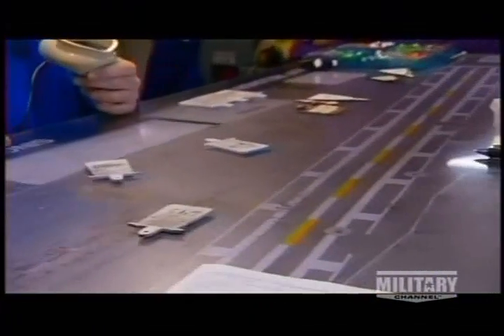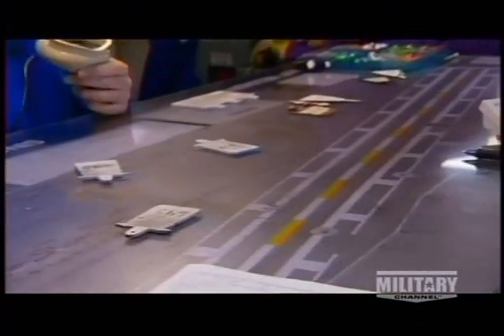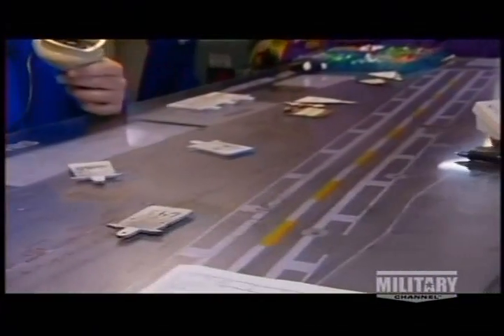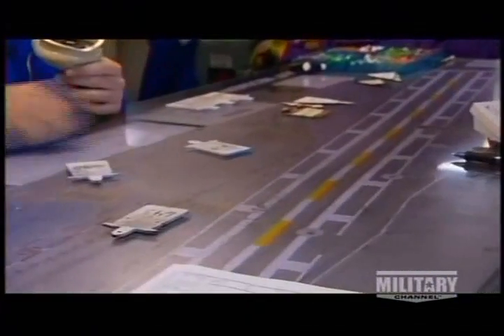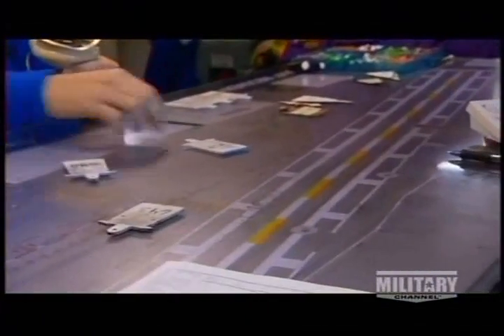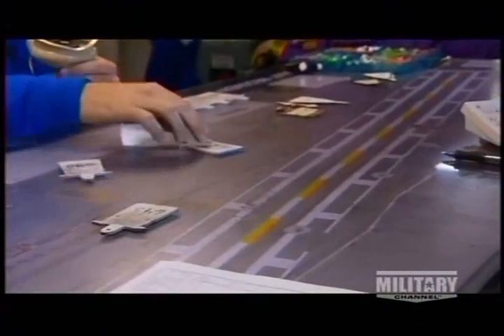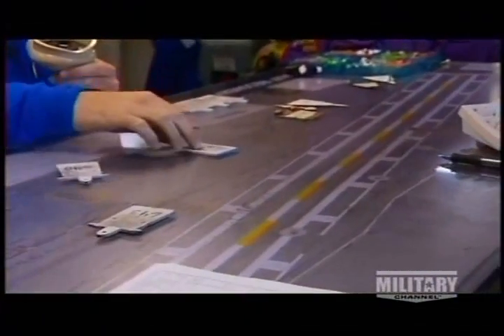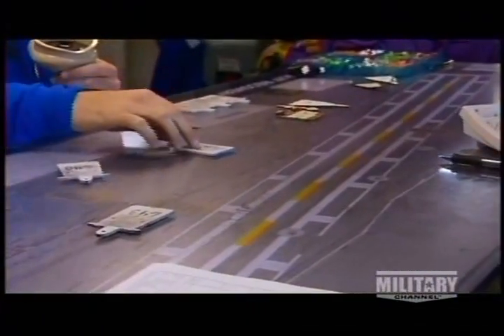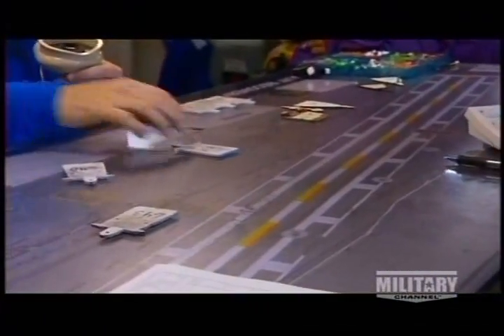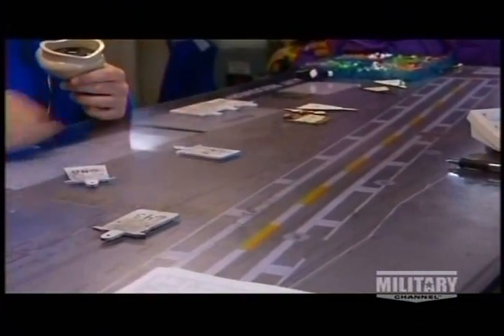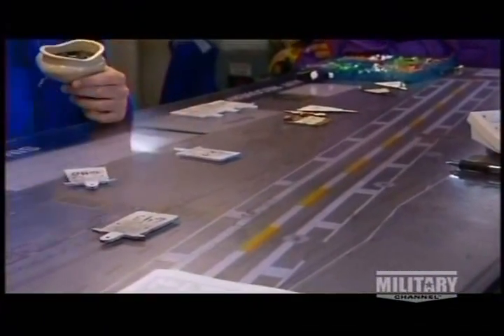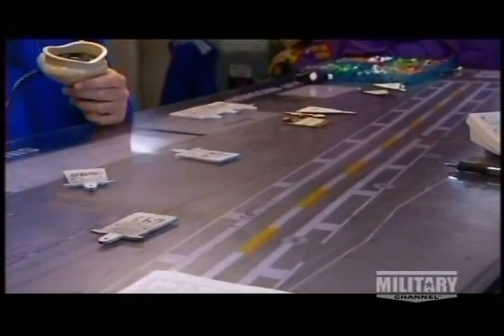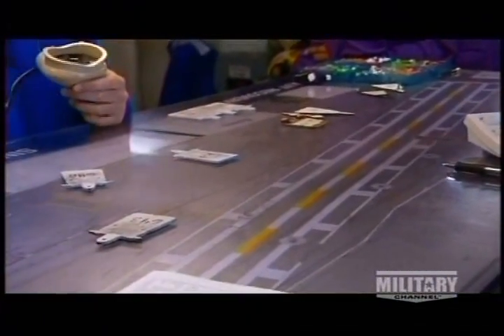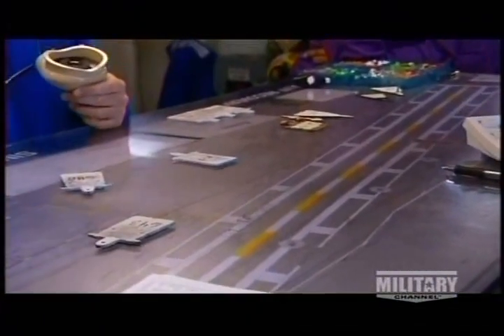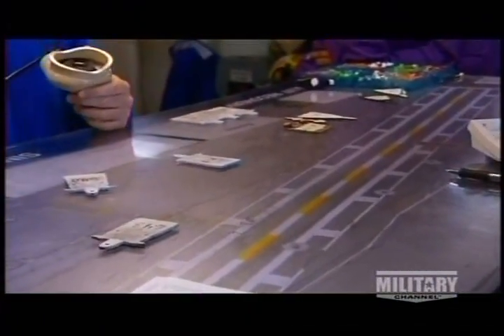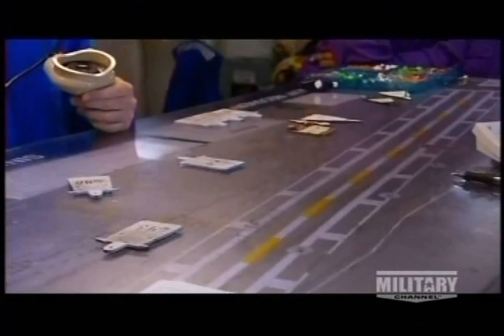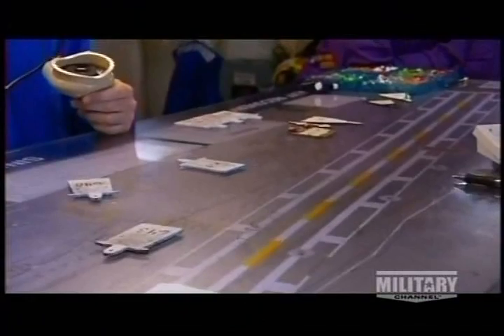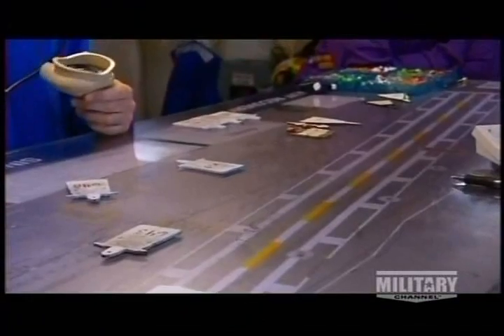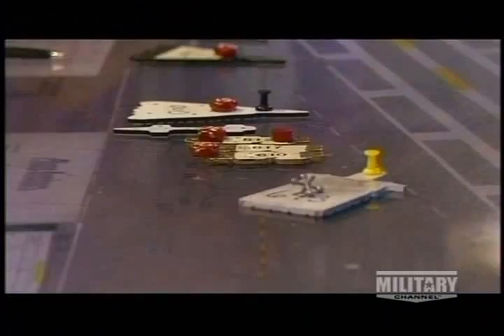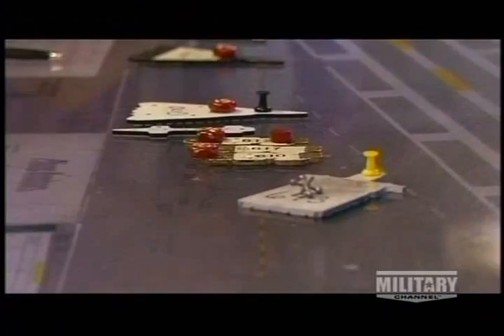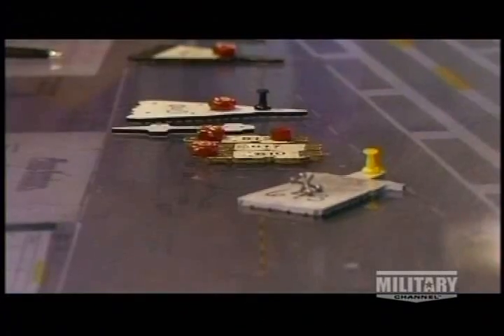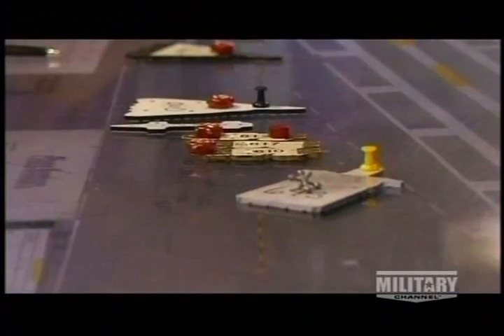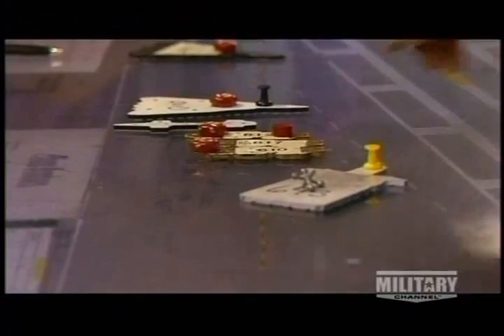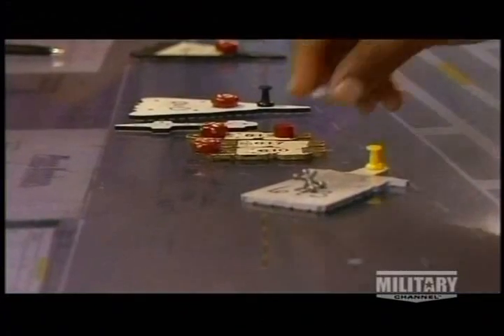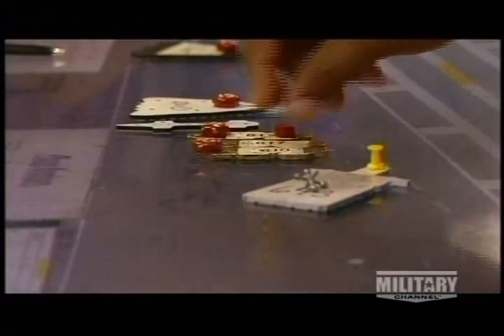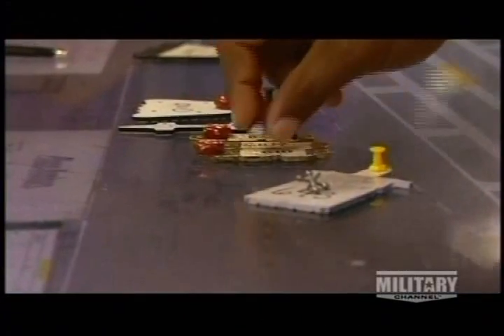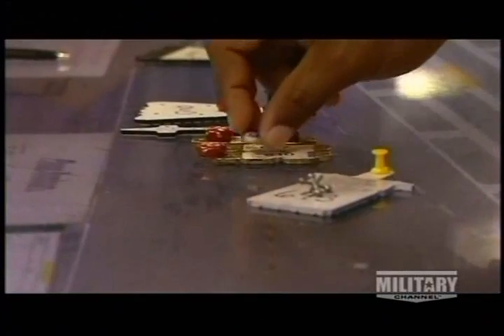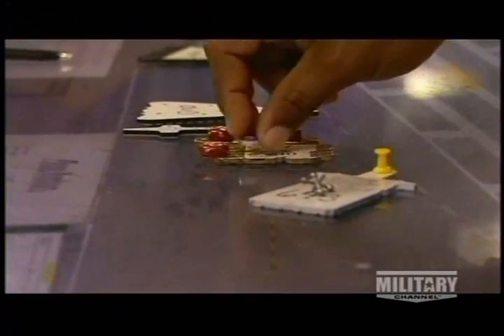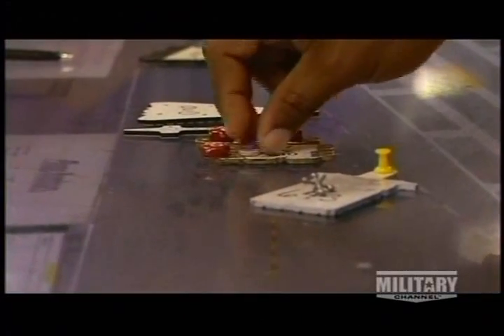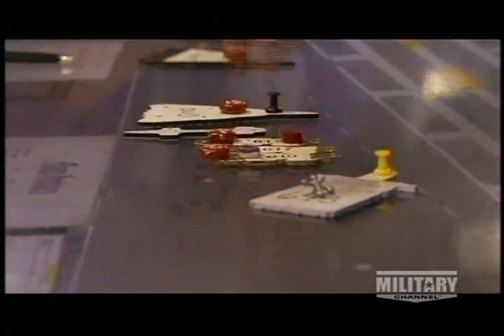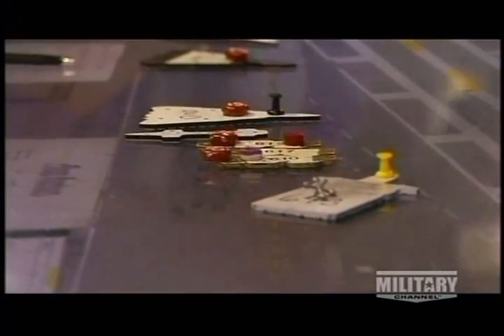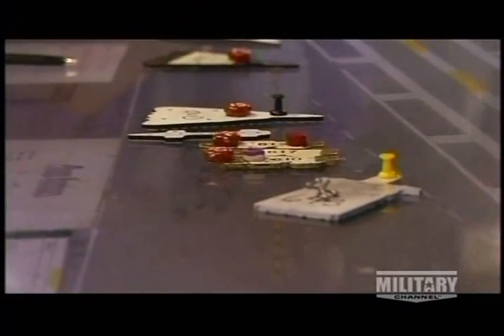Manipulating scale models, the handler recreates the flight deck on an outline crew members call the Ouija board.